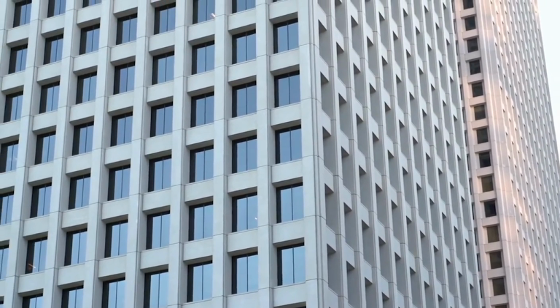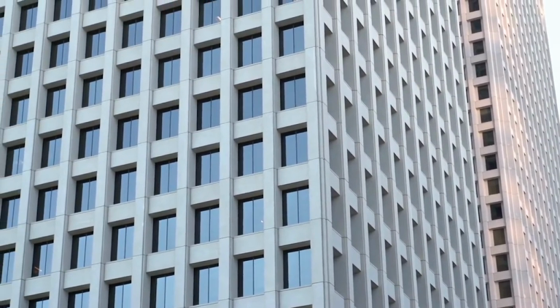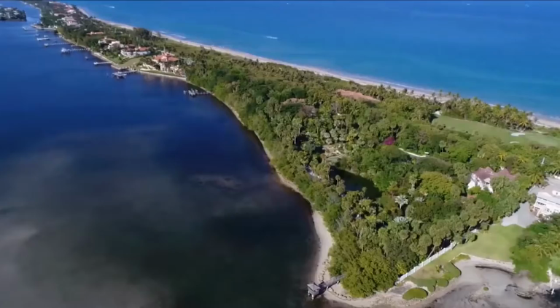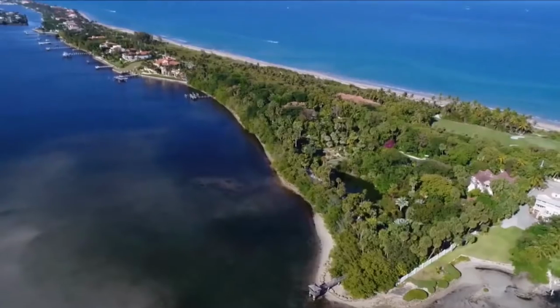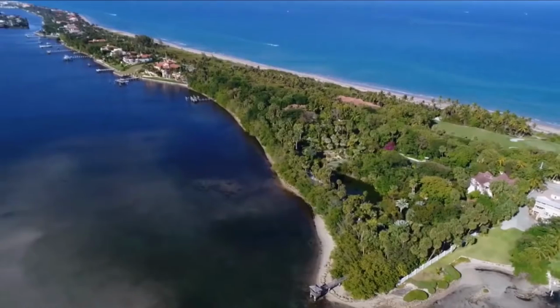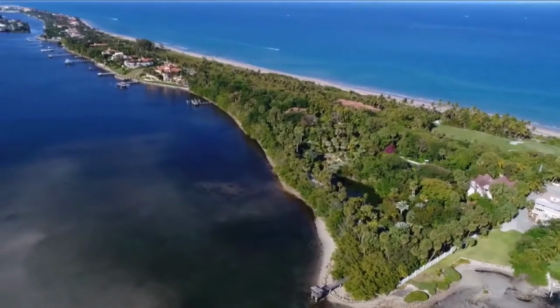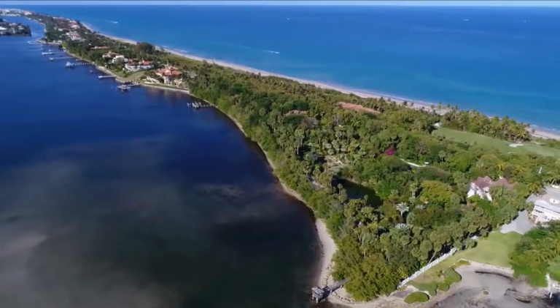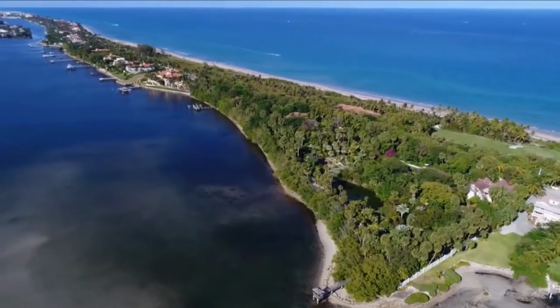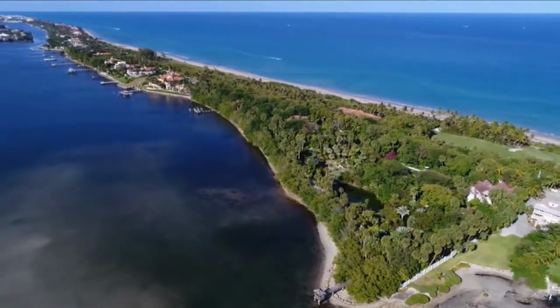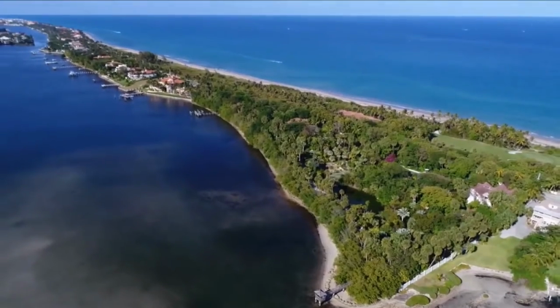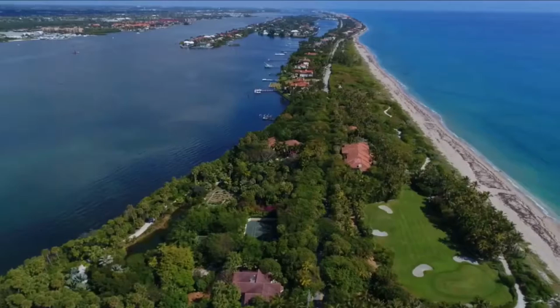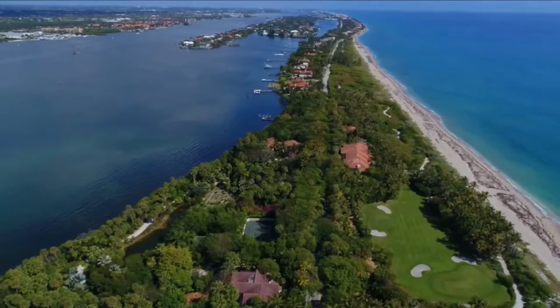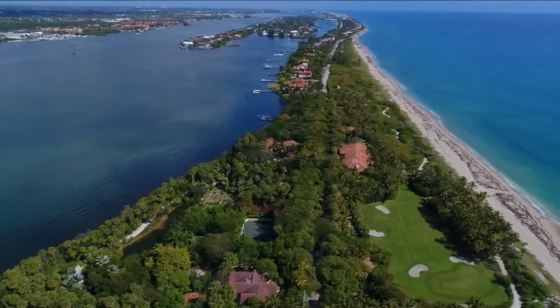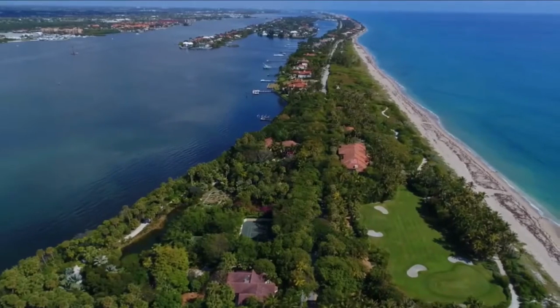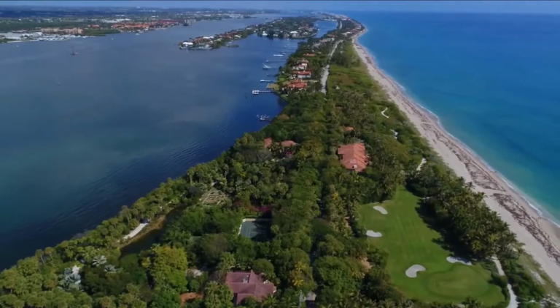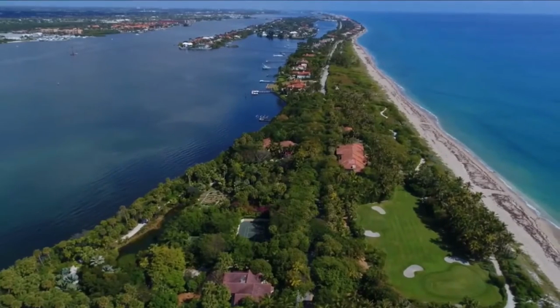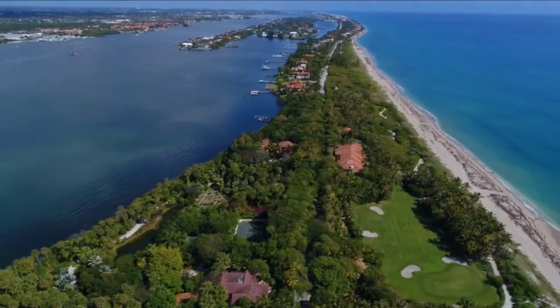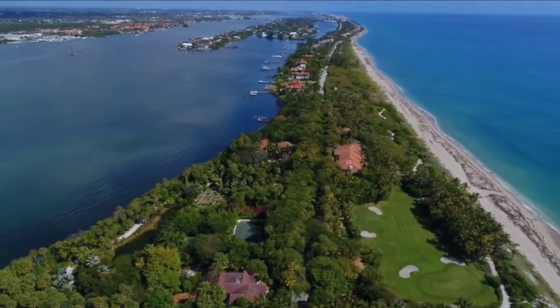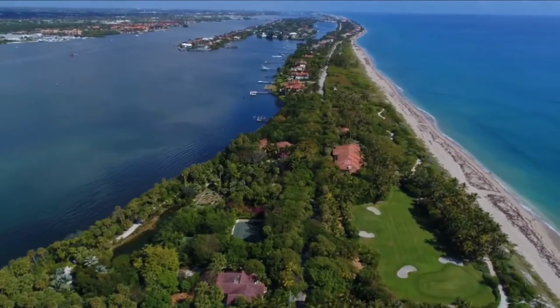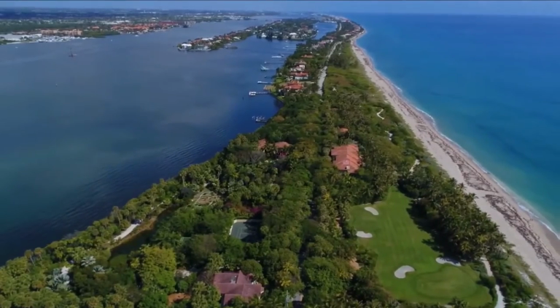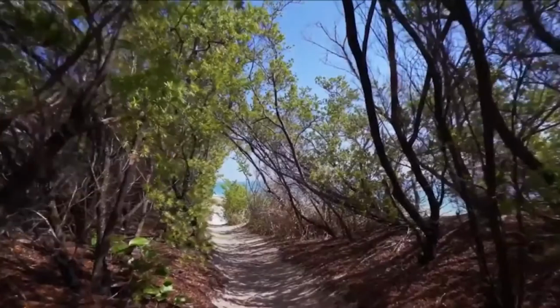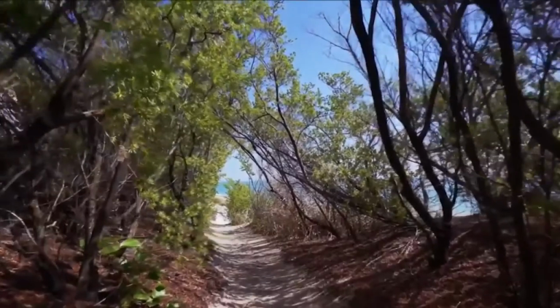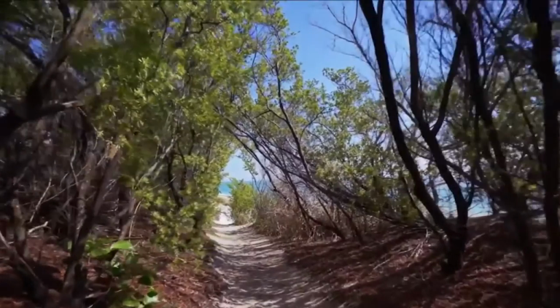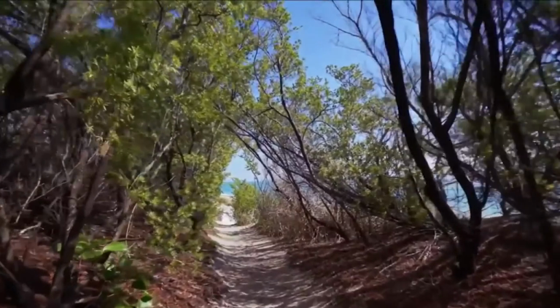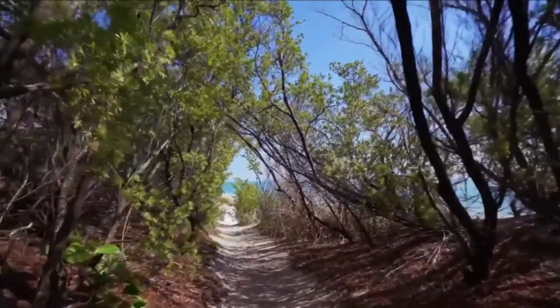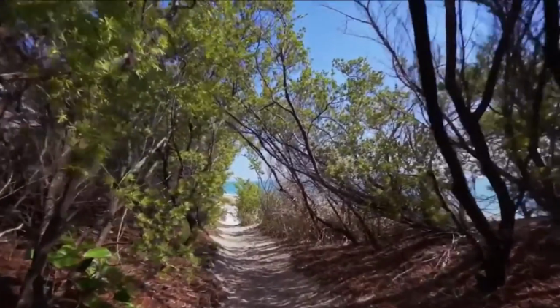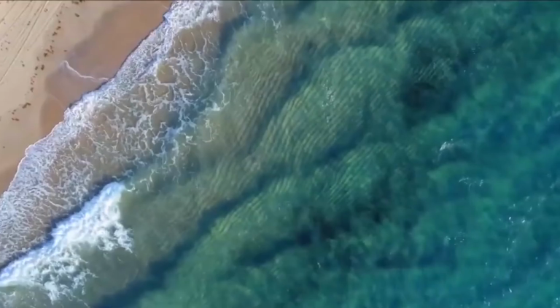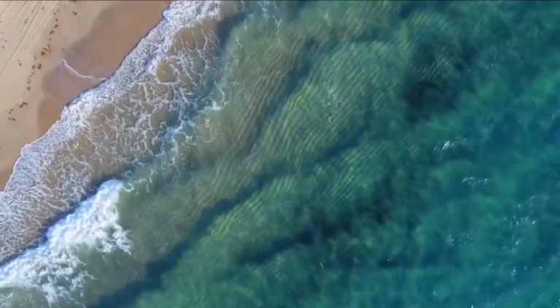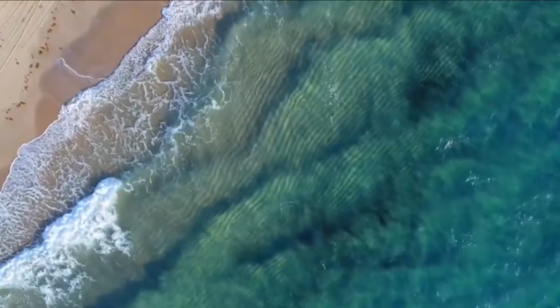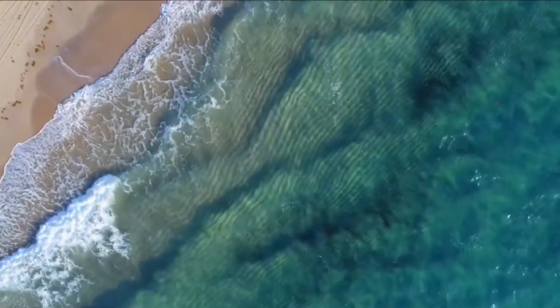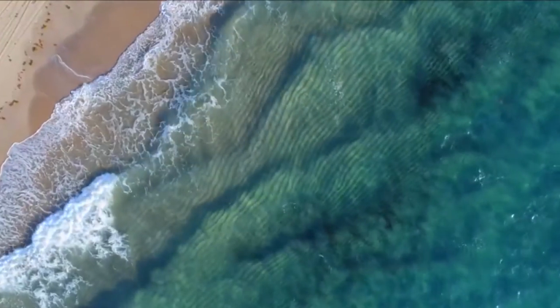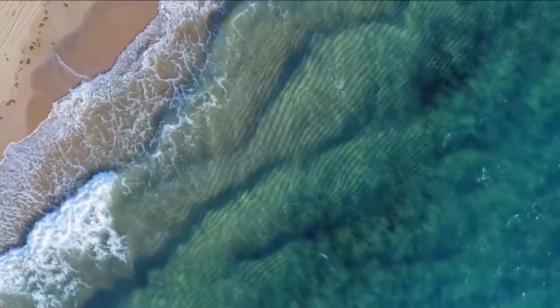The property itself is set on a barrier island in Manalapan, which is just off the south coast of South Beach.